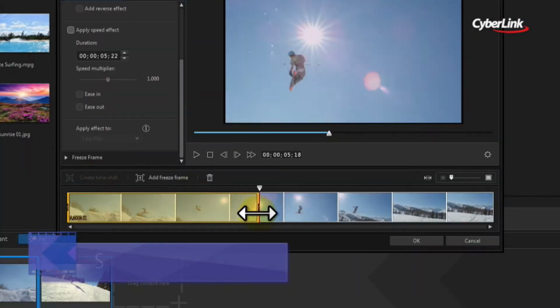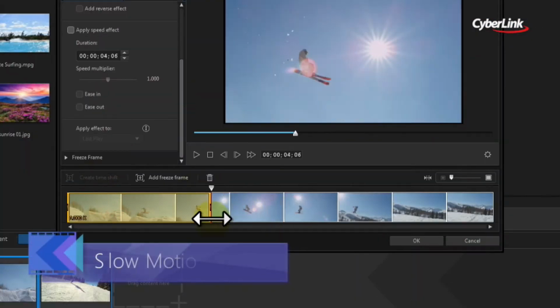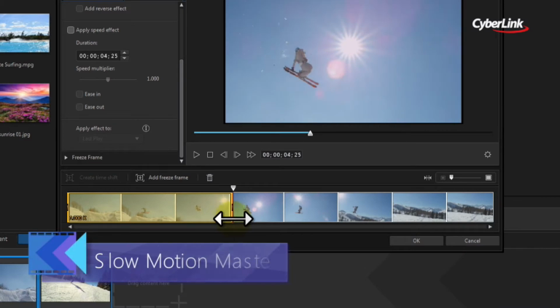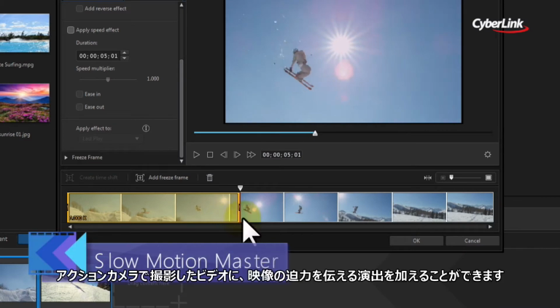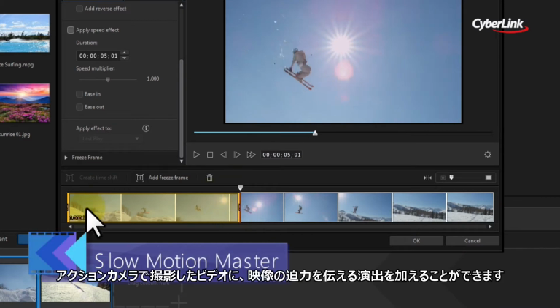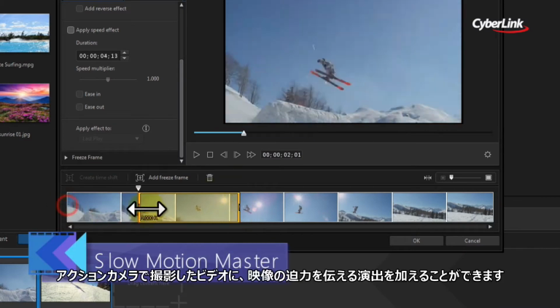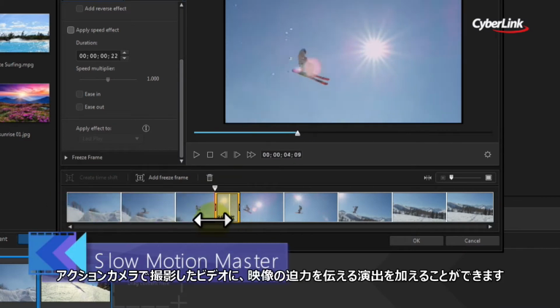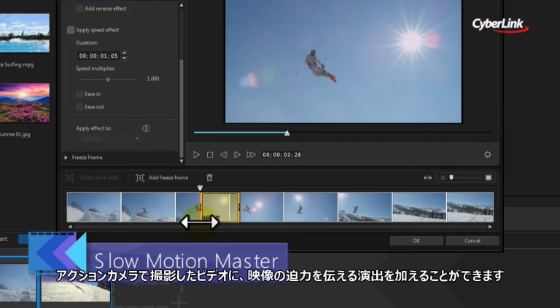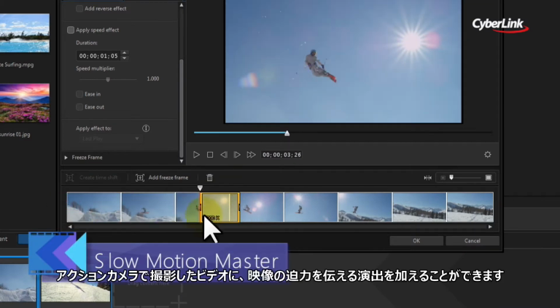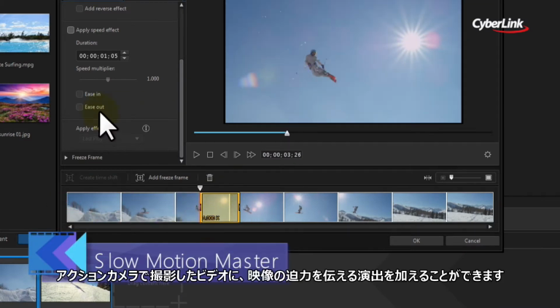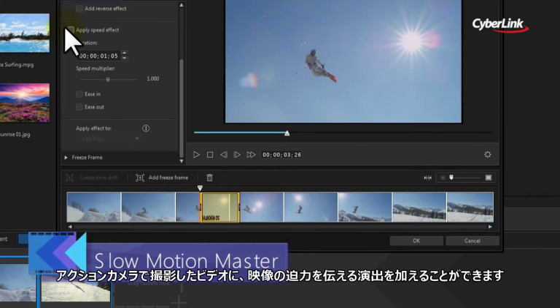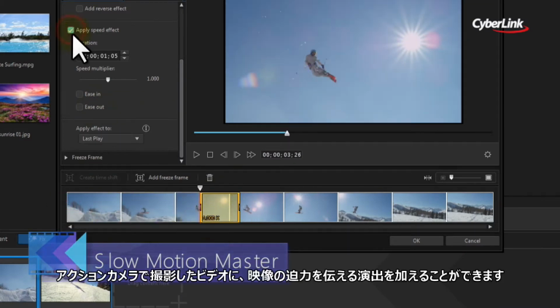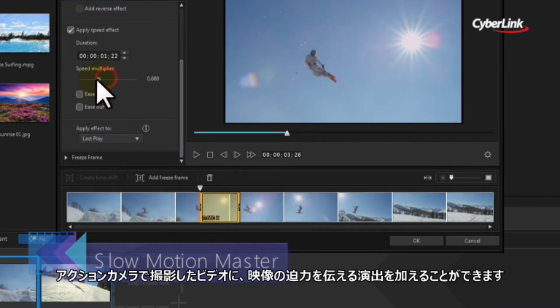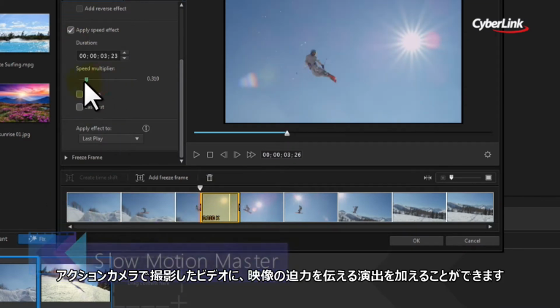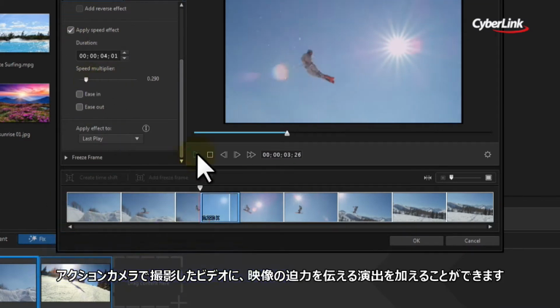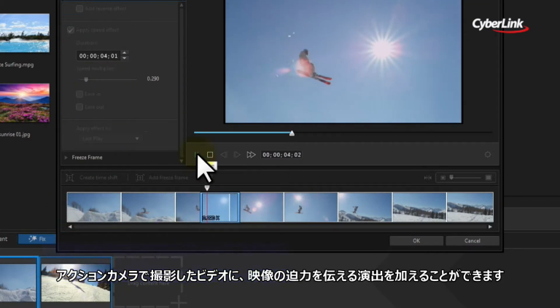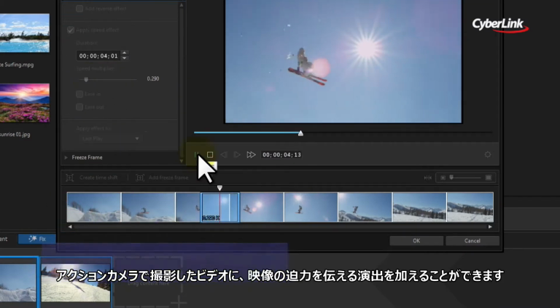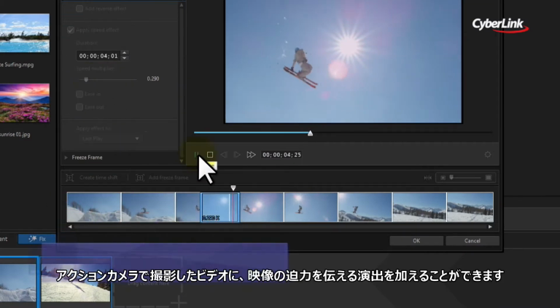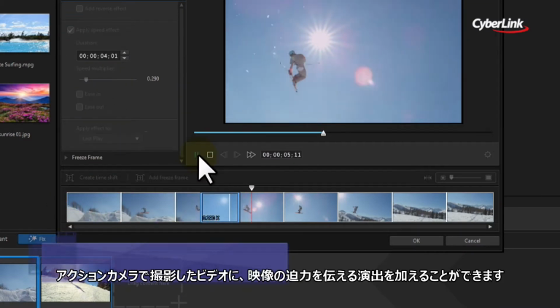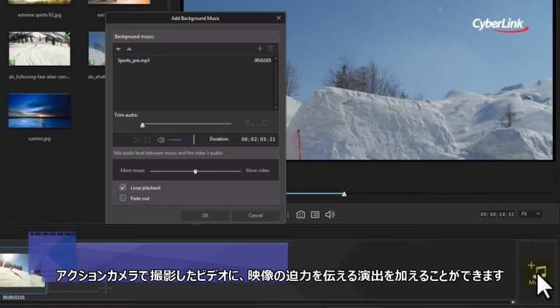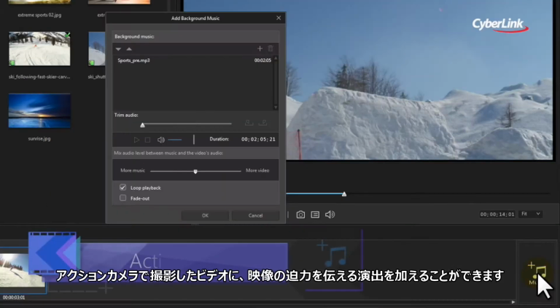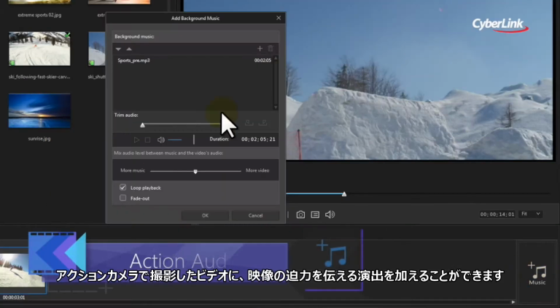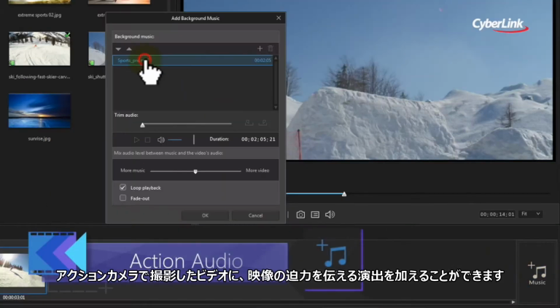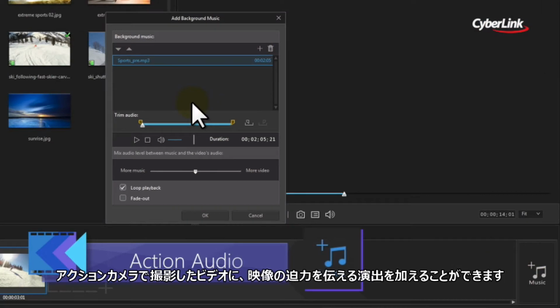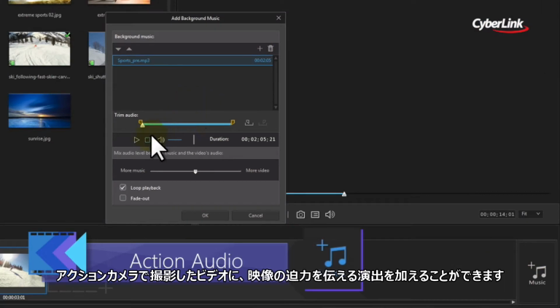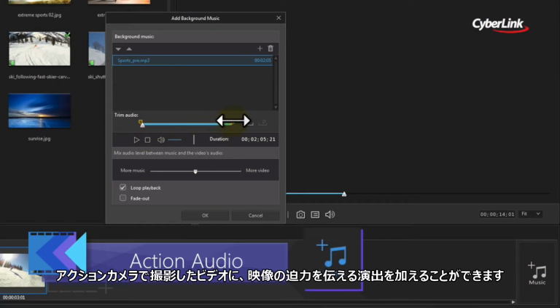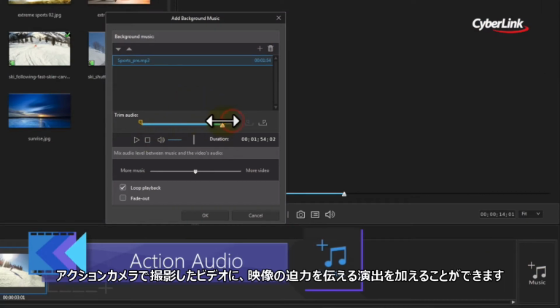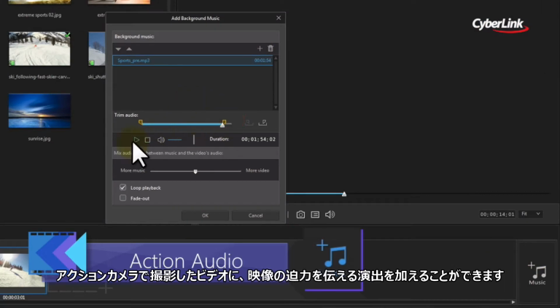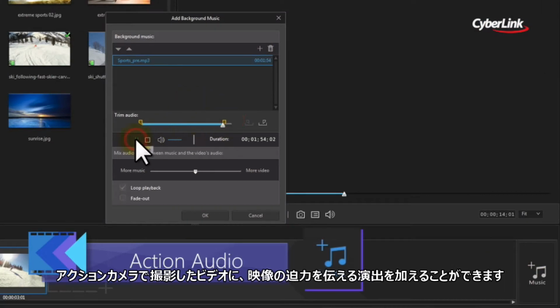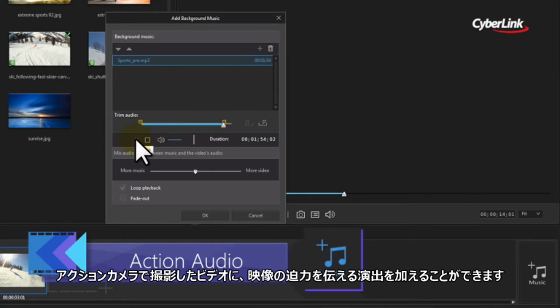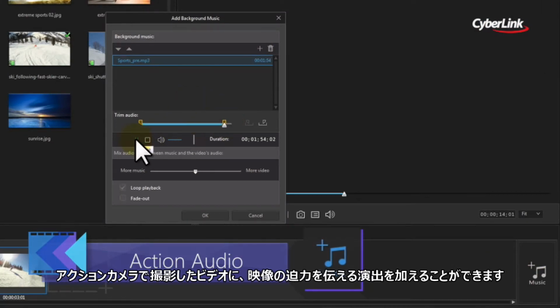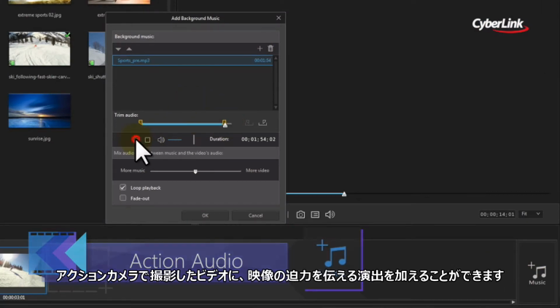Action Director takes your raw footage and turns it into an action-packed highlight reel of excitement, ready to share.